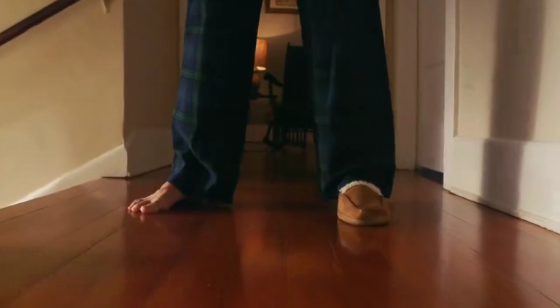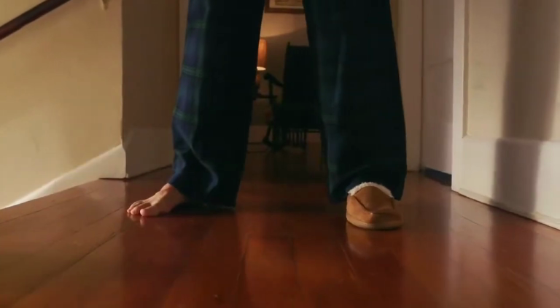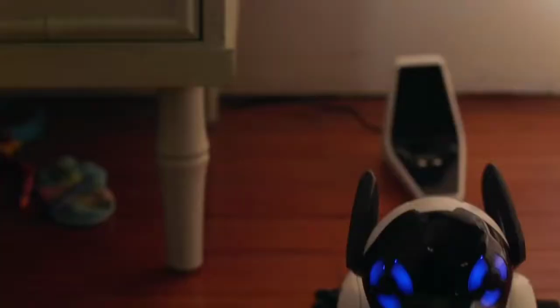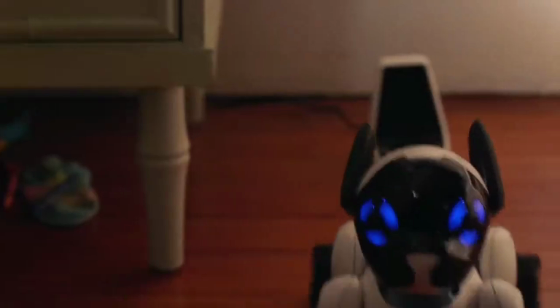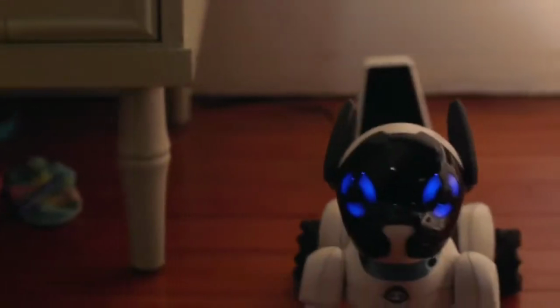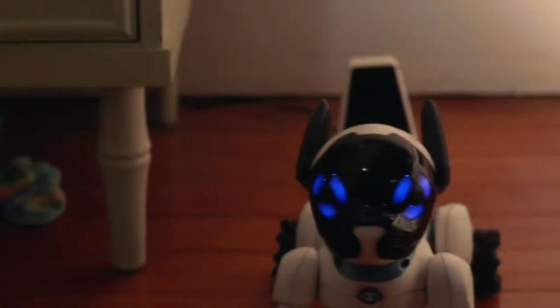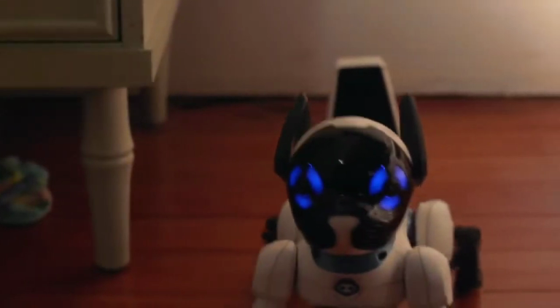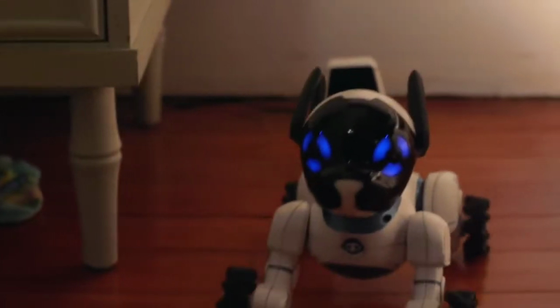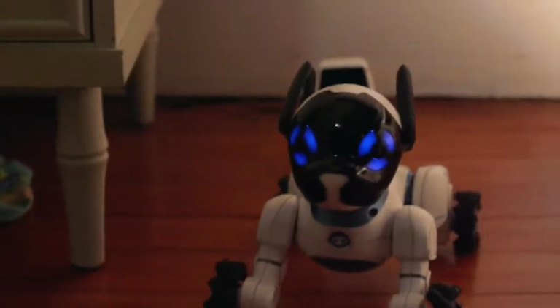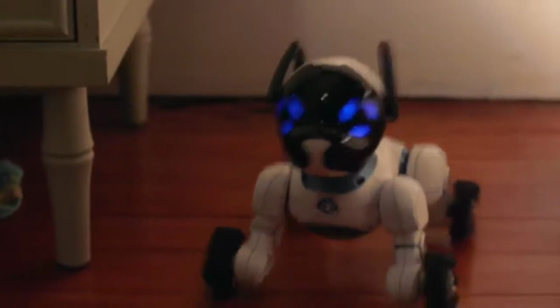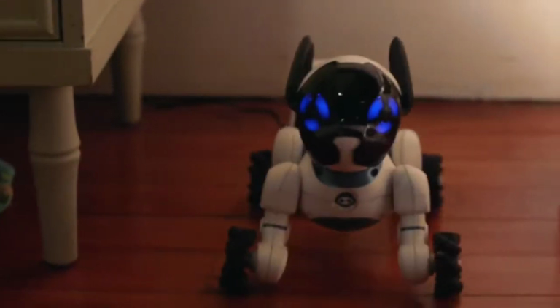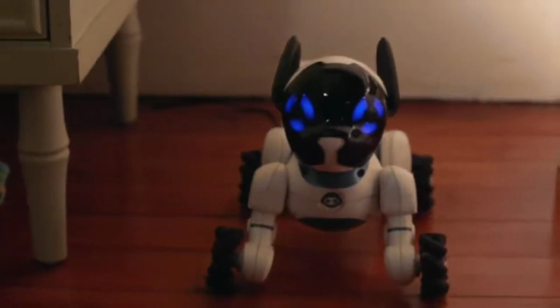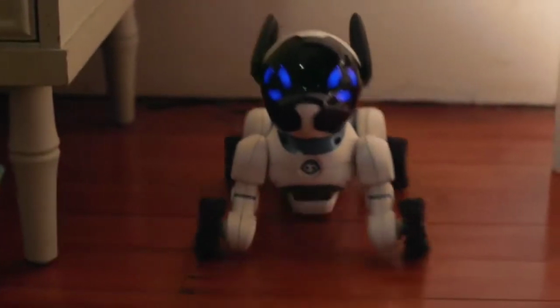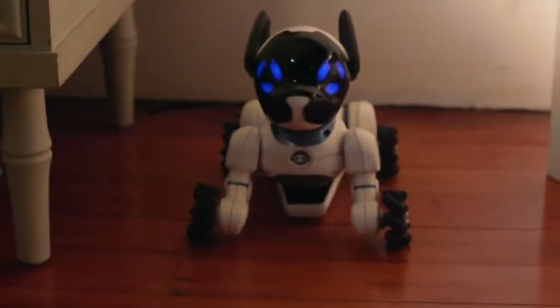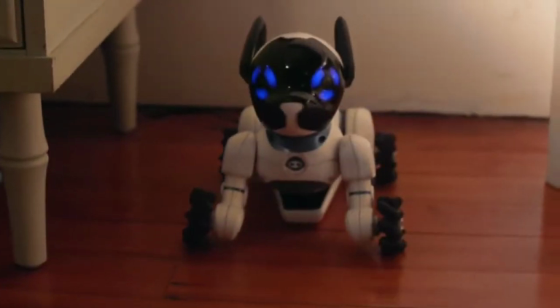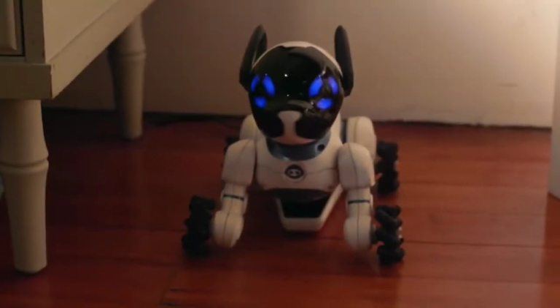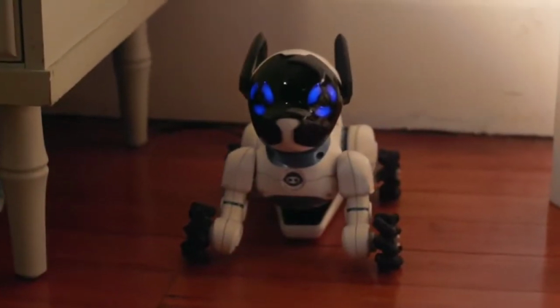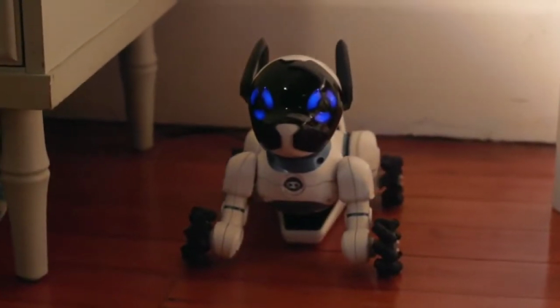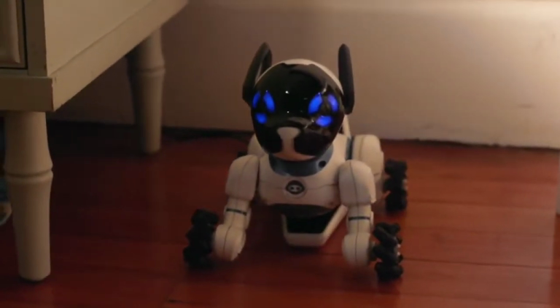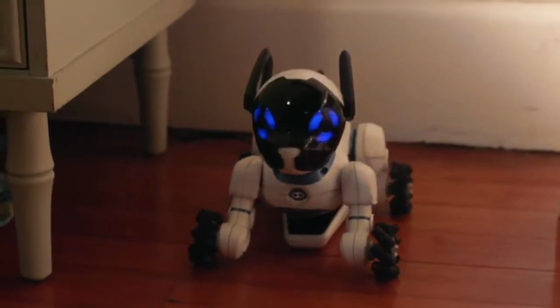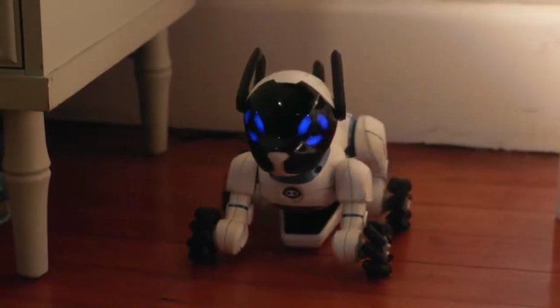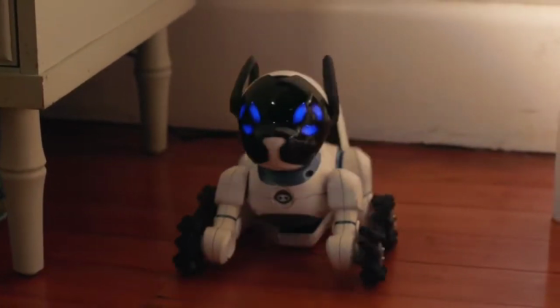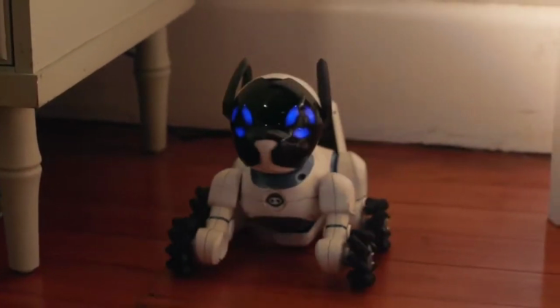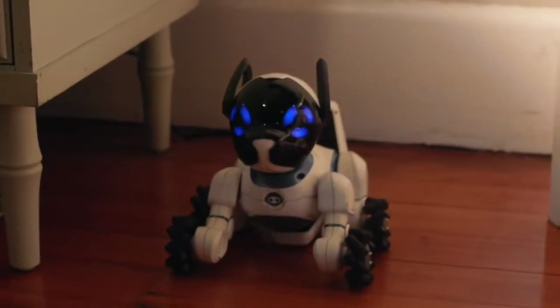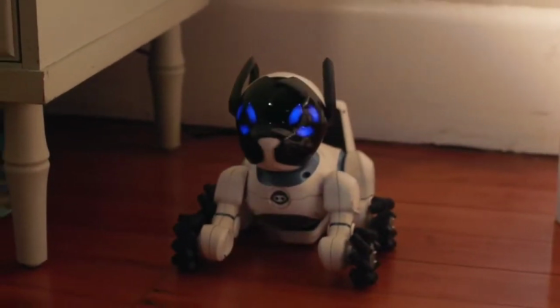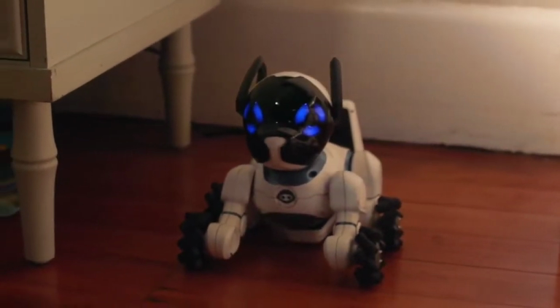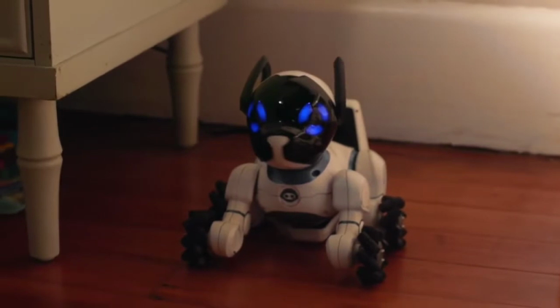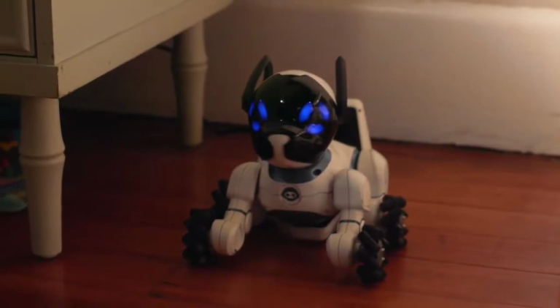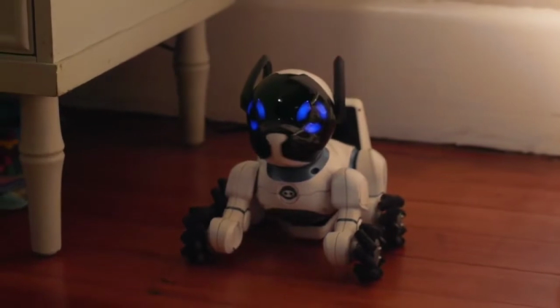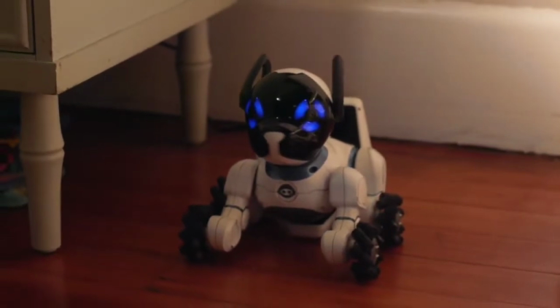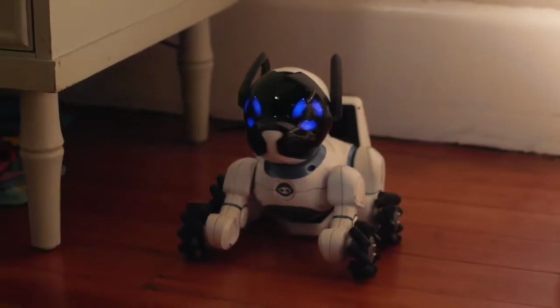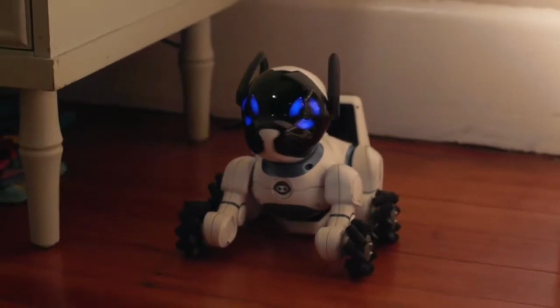He even knows how to return to his bed when it's time for a charge, so he never runs out of energy.